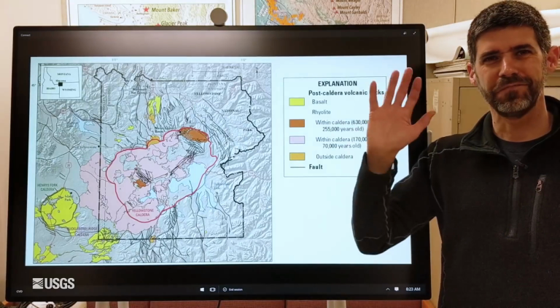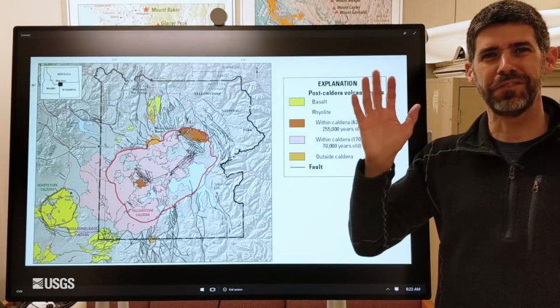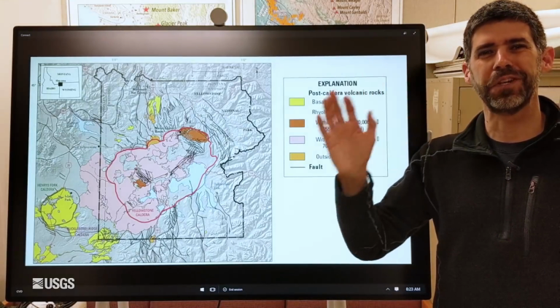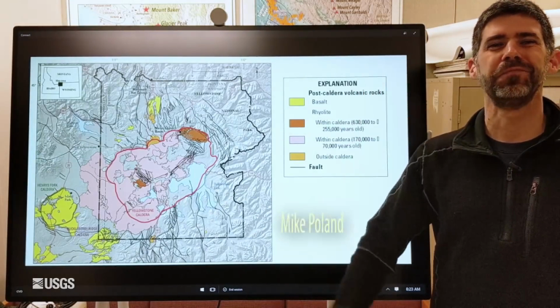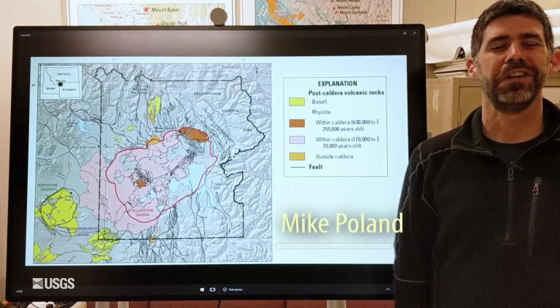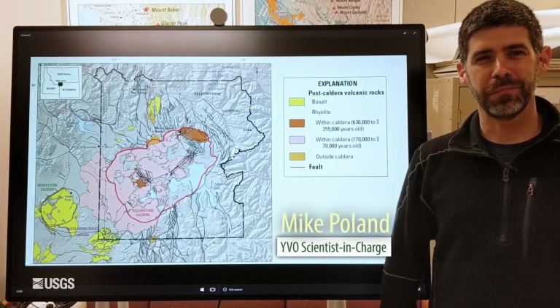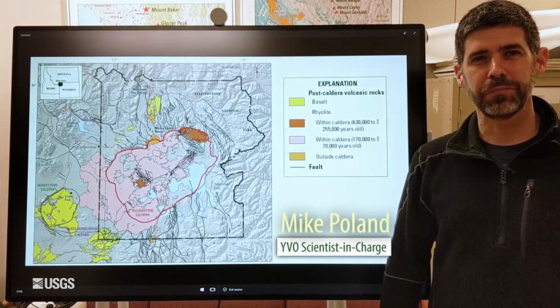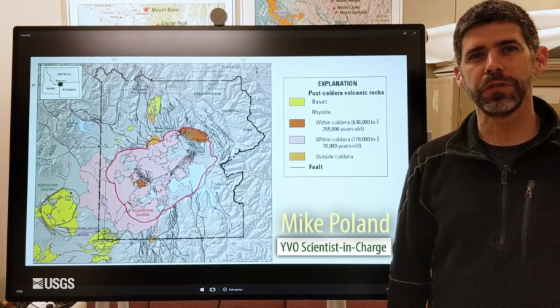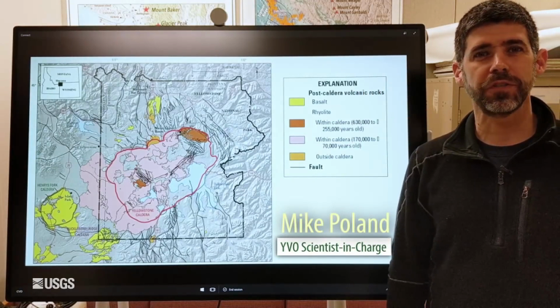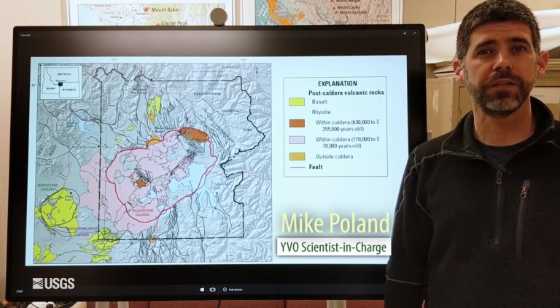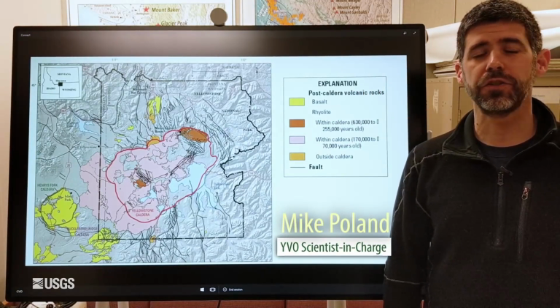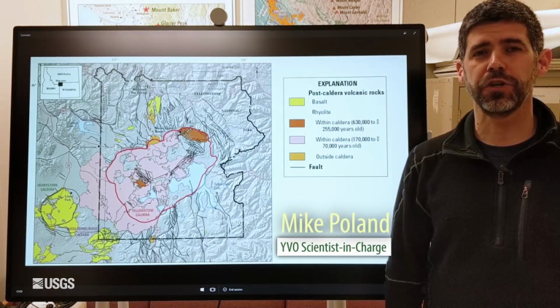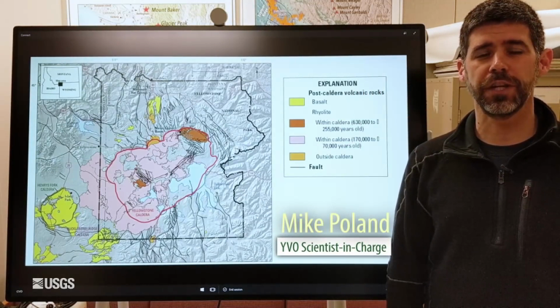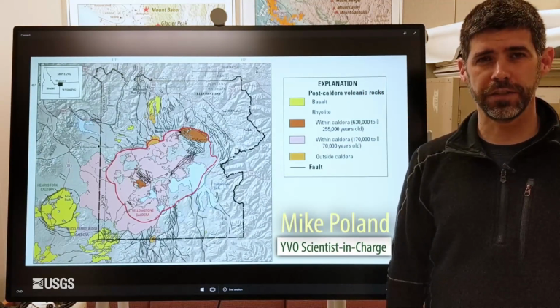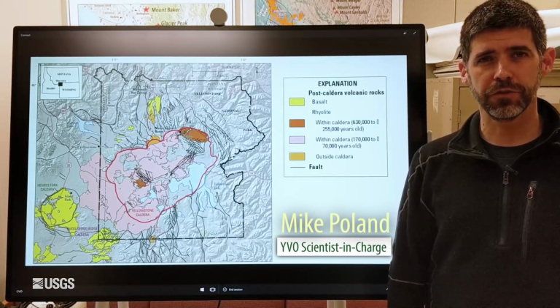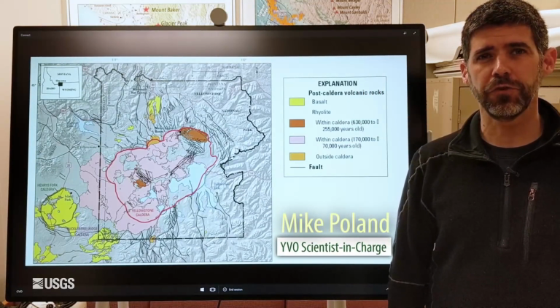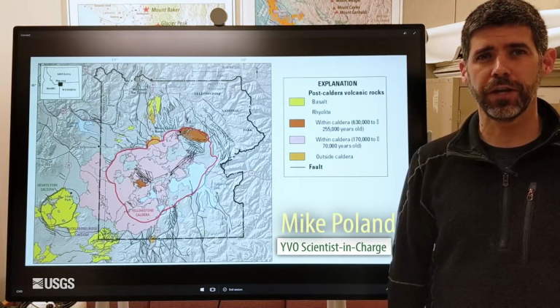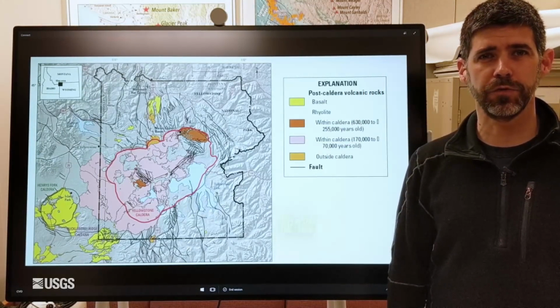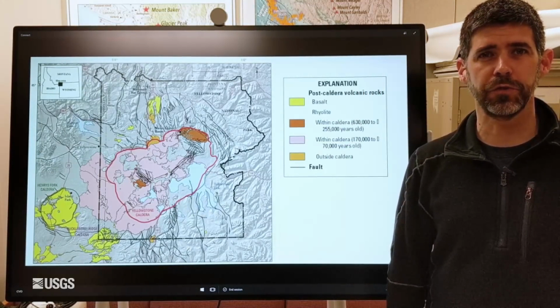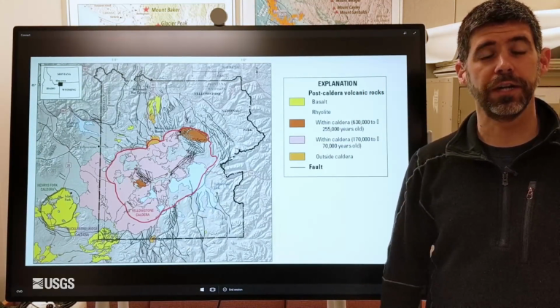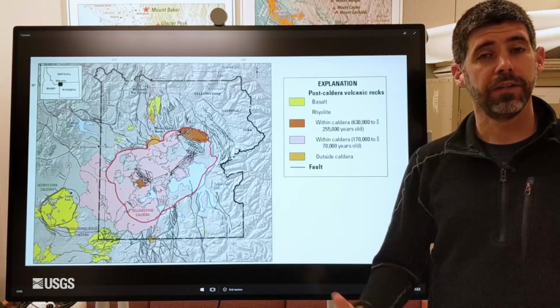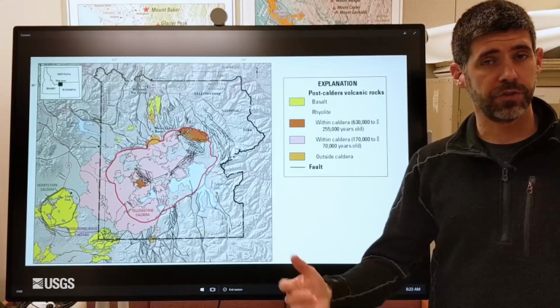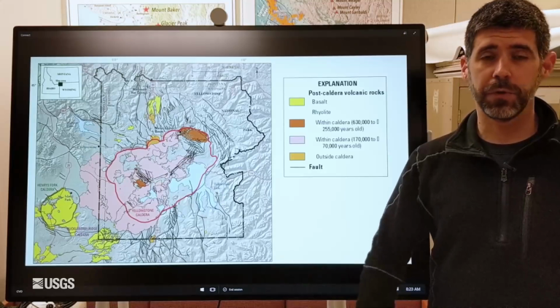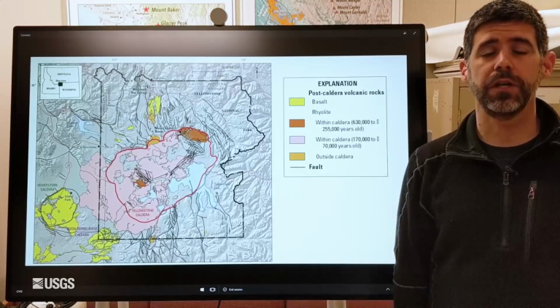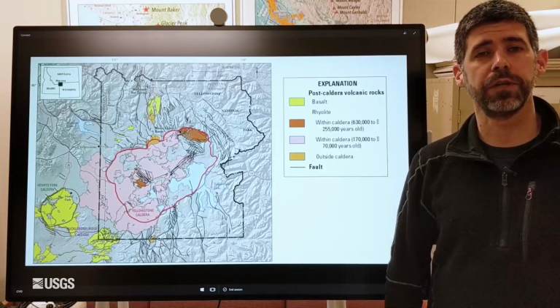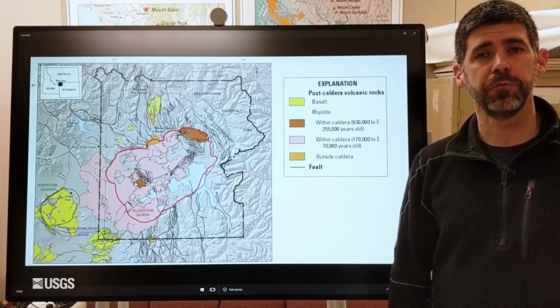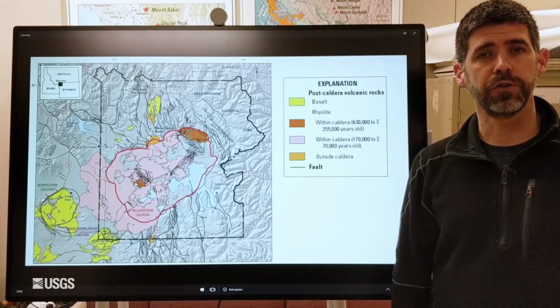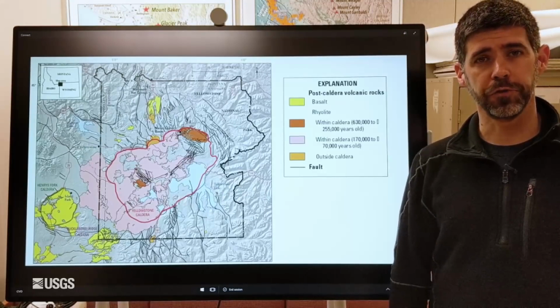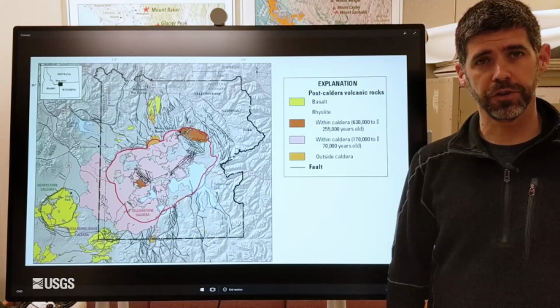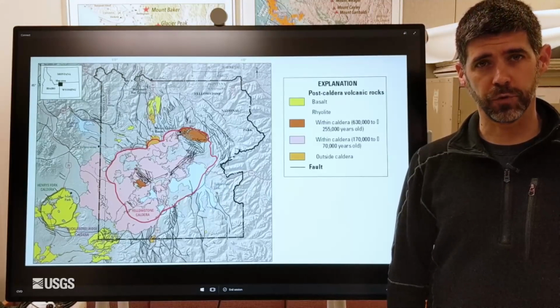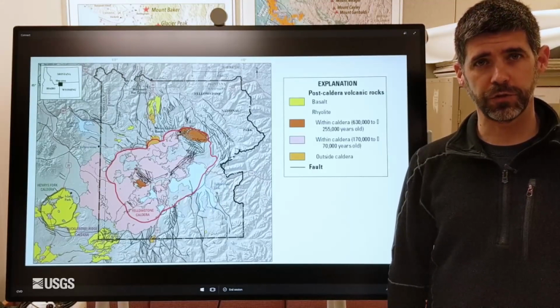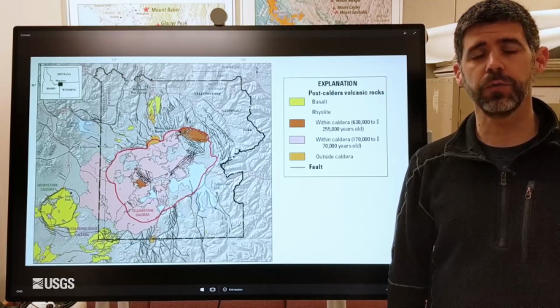Hi everybody, I'm Mike Poland, the scientist in charge at the Yellowstone Volcano Observatory. This is the monthly update for March 1st of 2021.